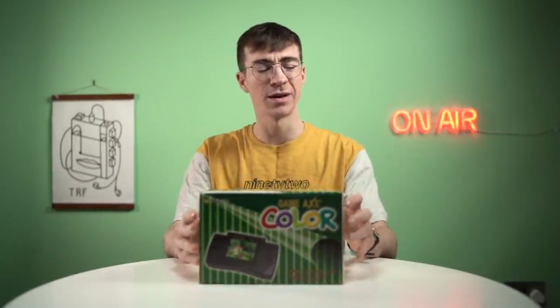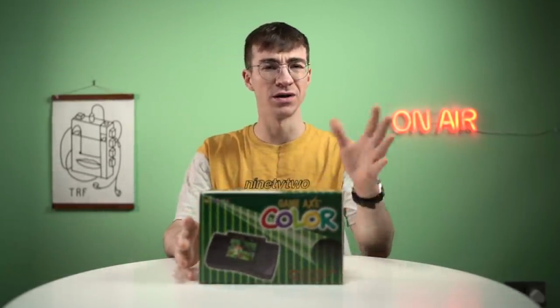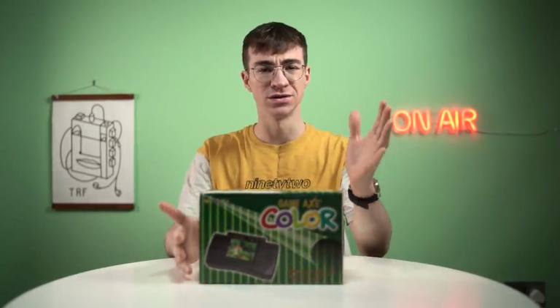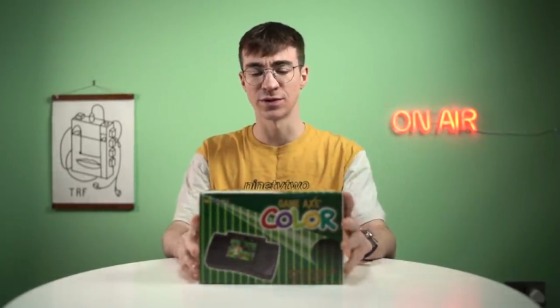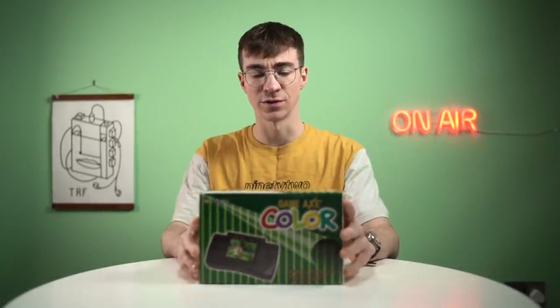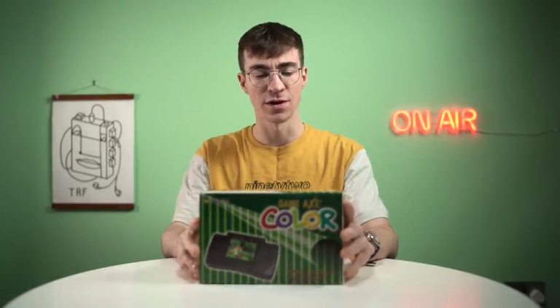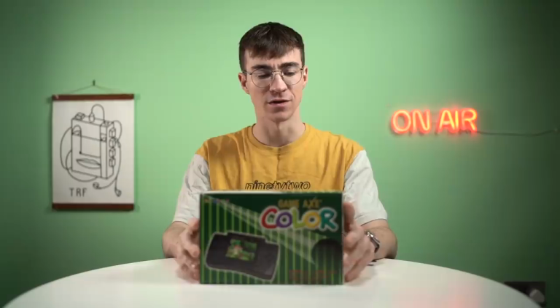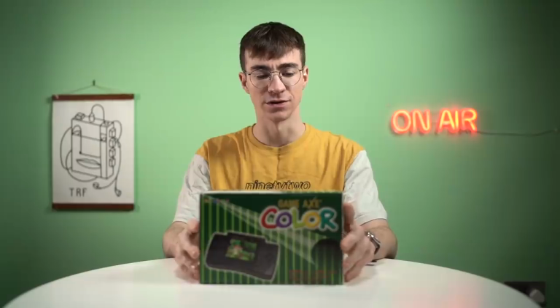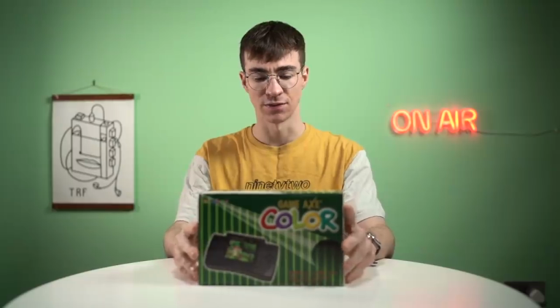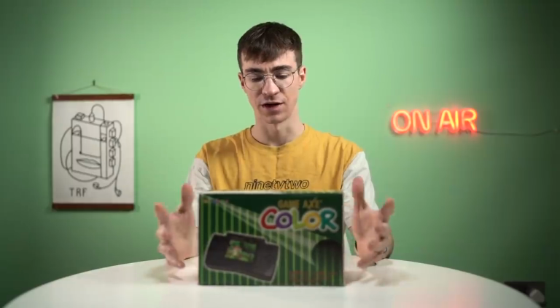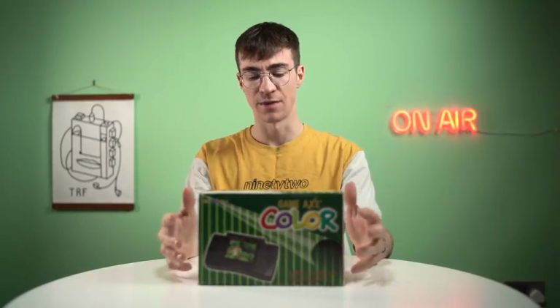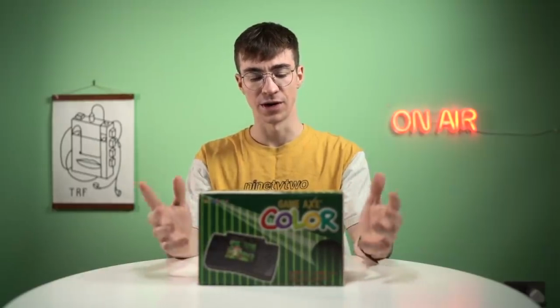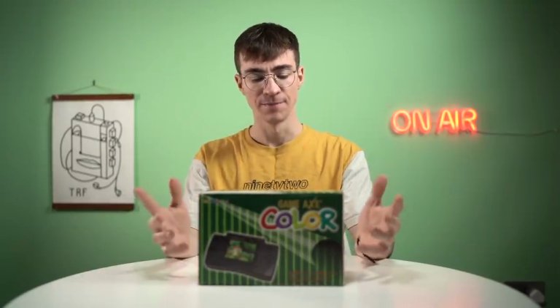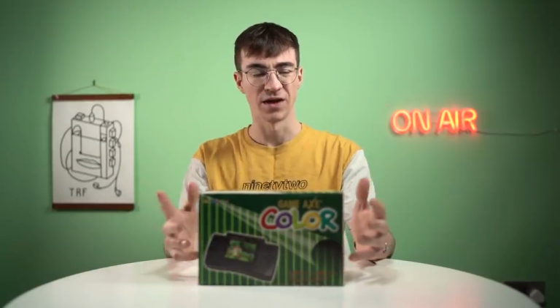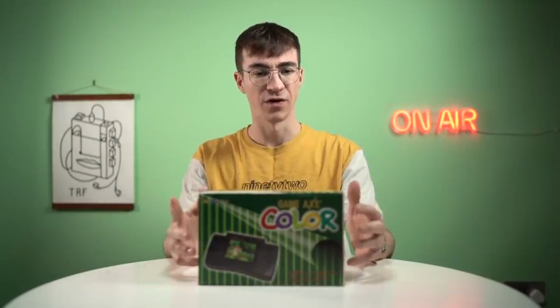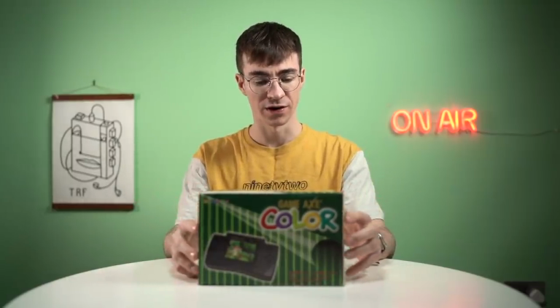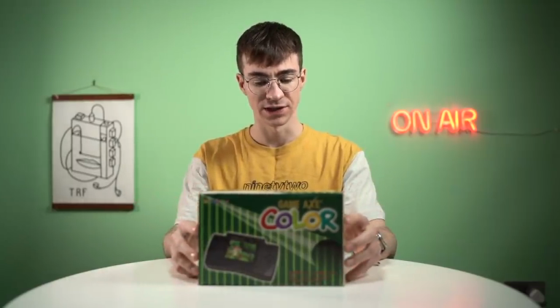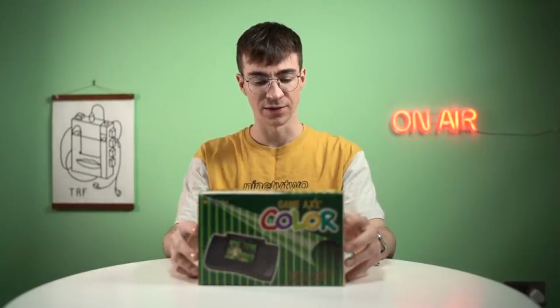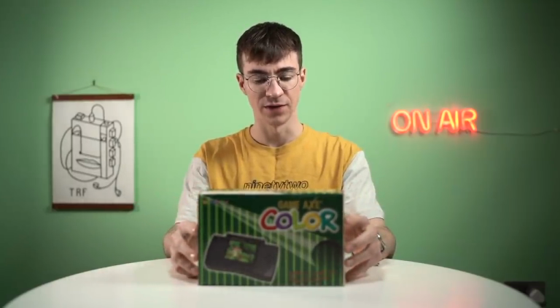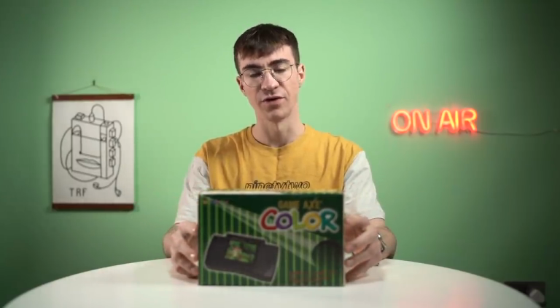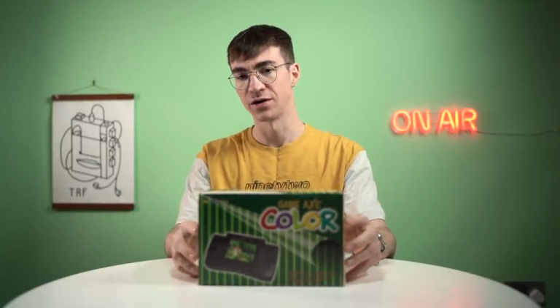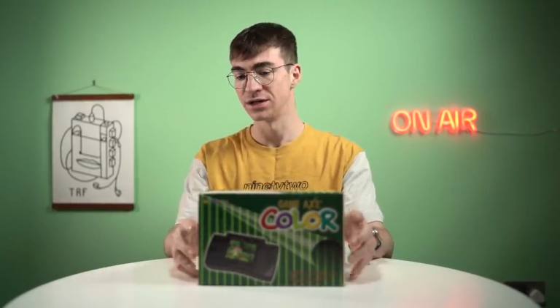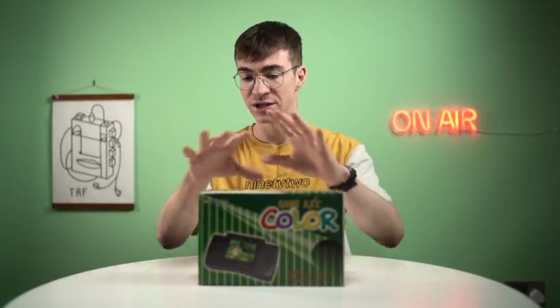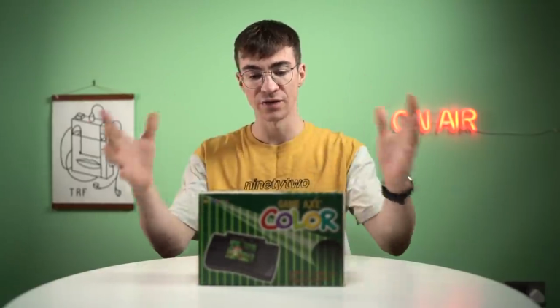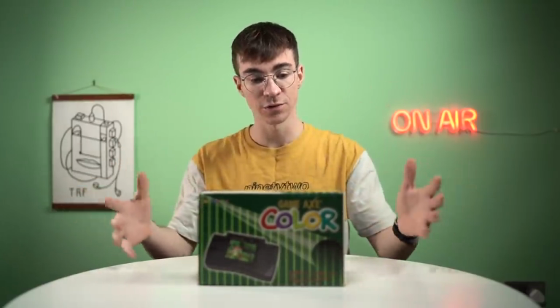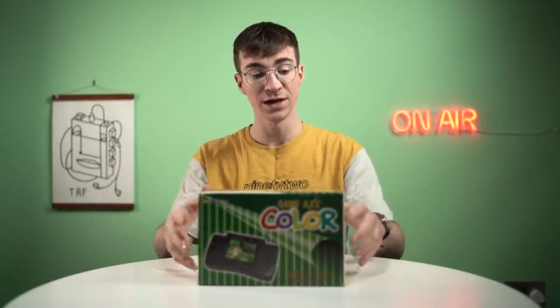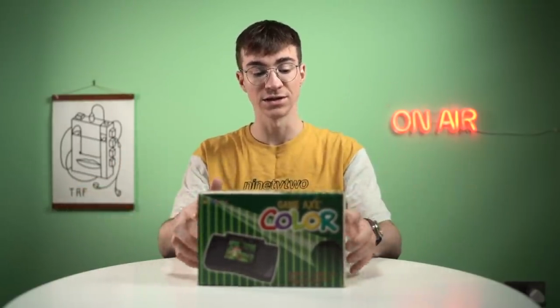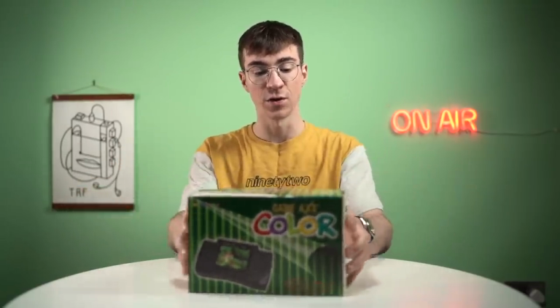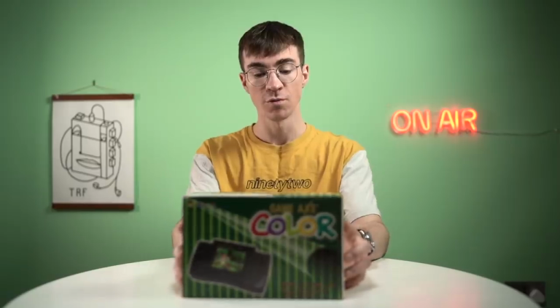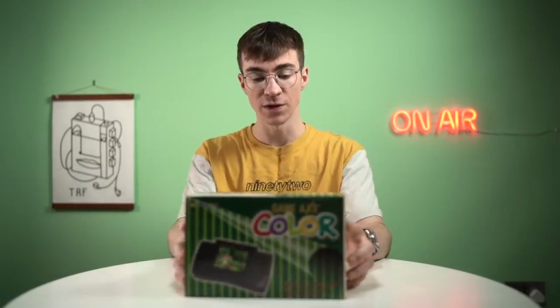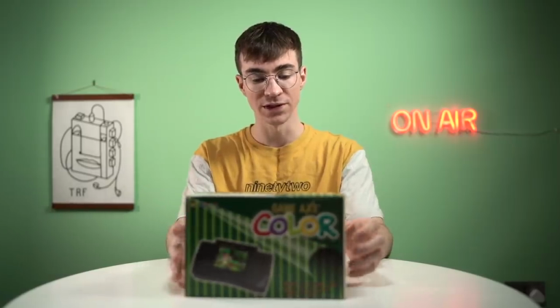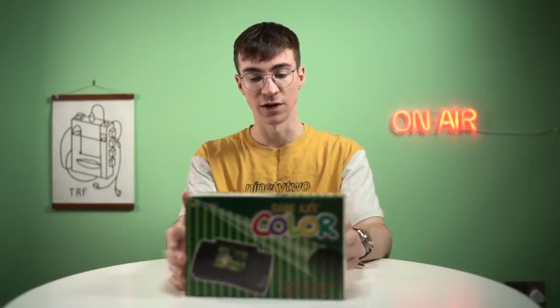It's about $120 or $130 or something like that. But yeah, they're very hard to get in very good condition, and this one is, so really pleased with it.